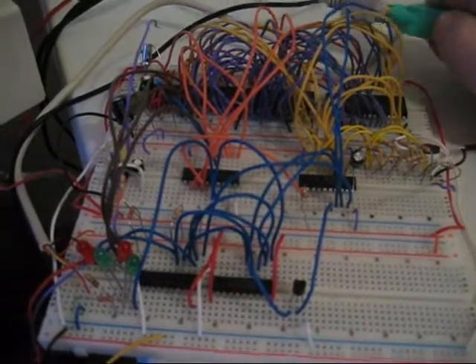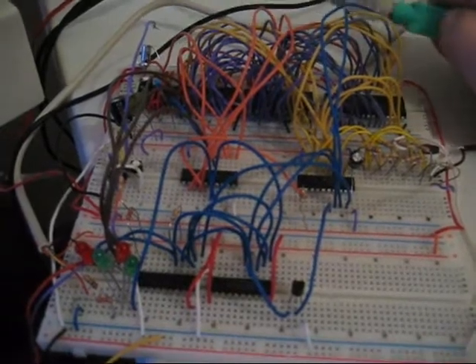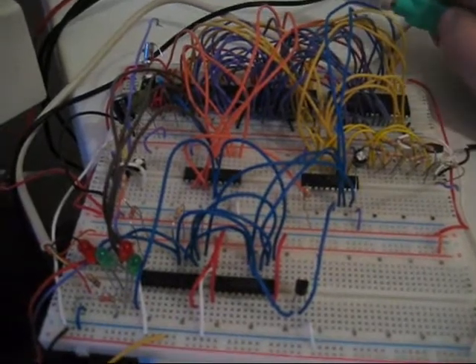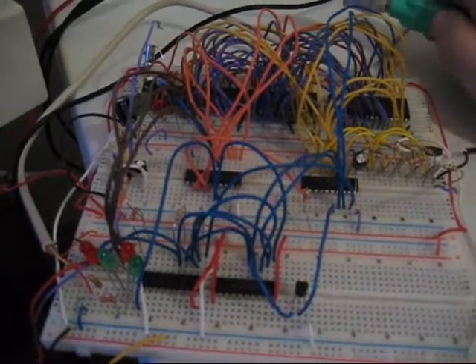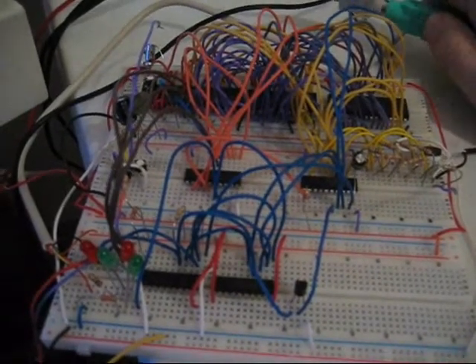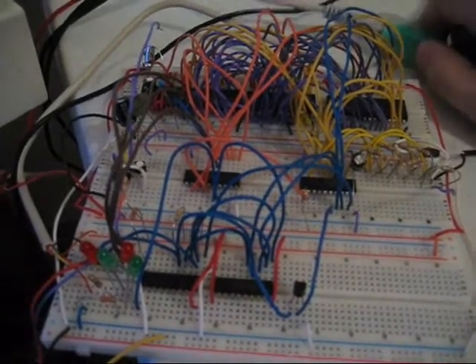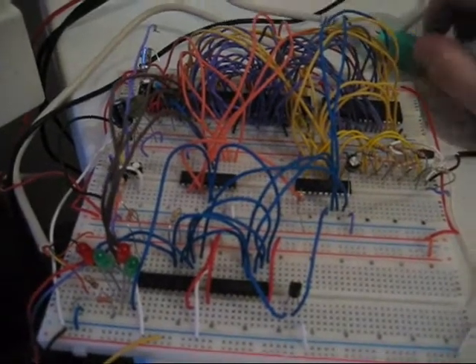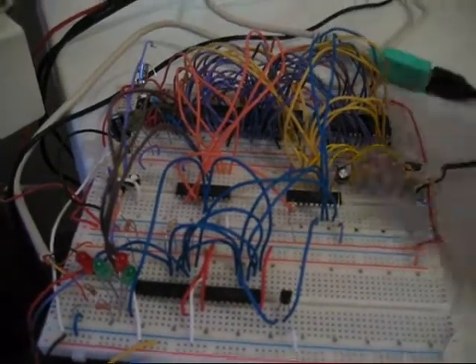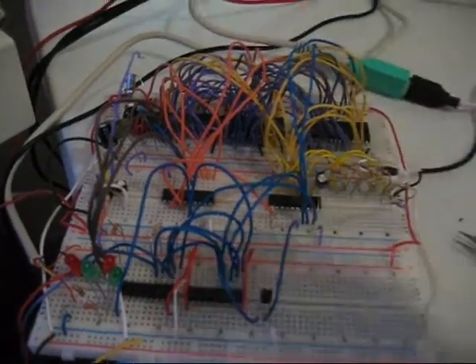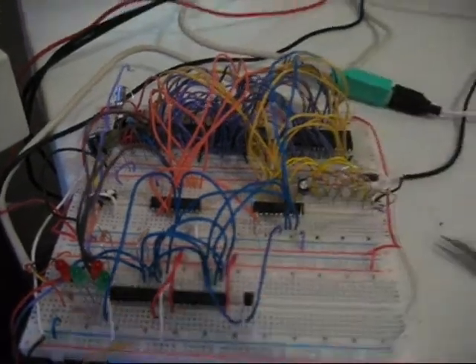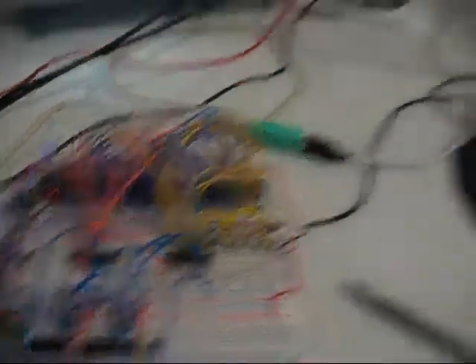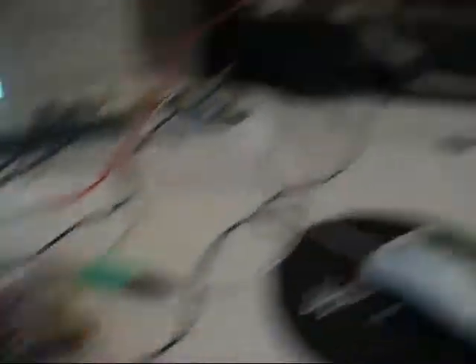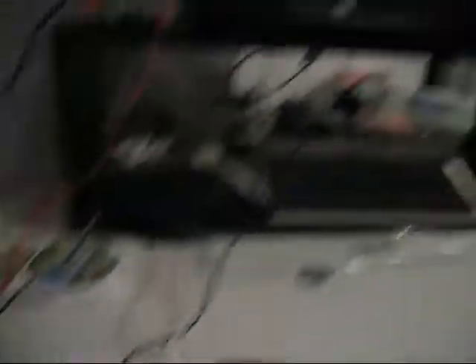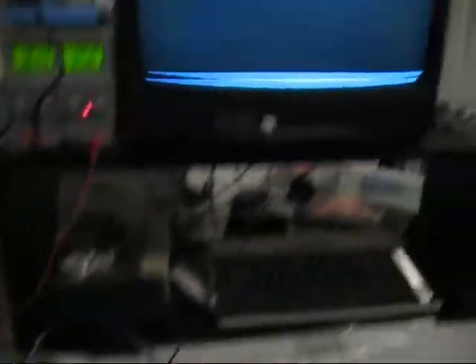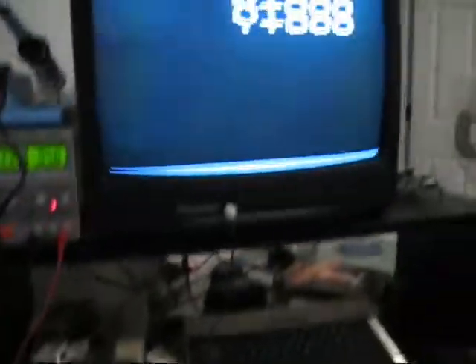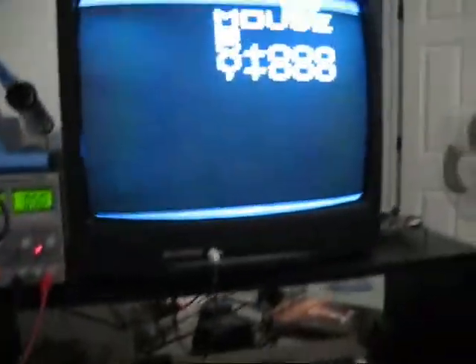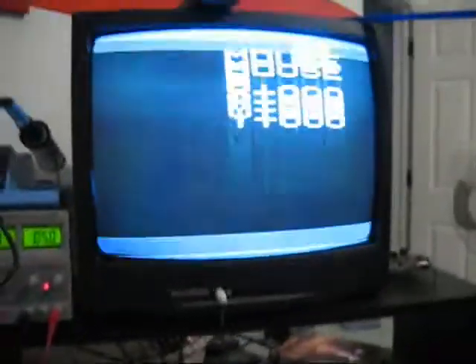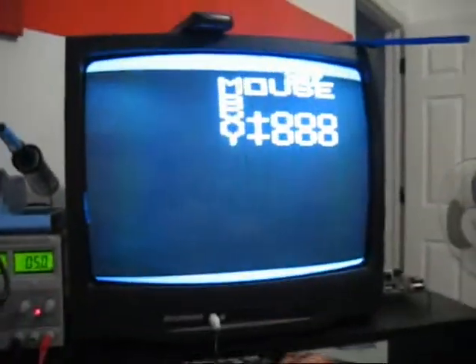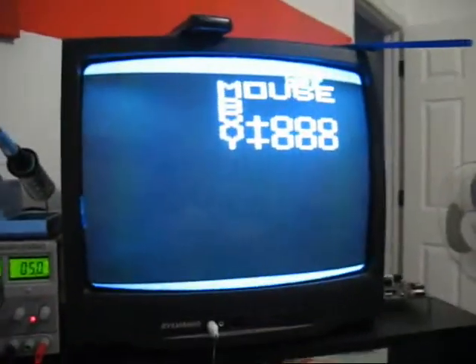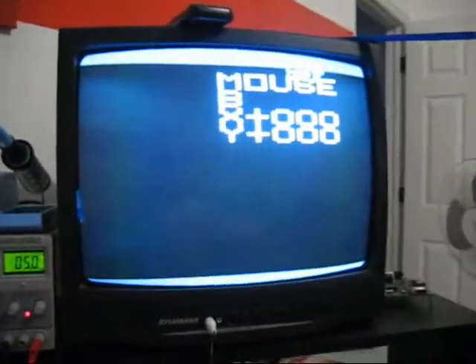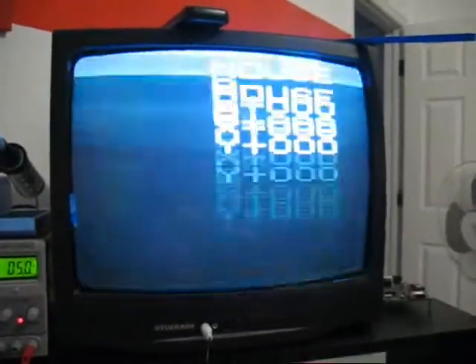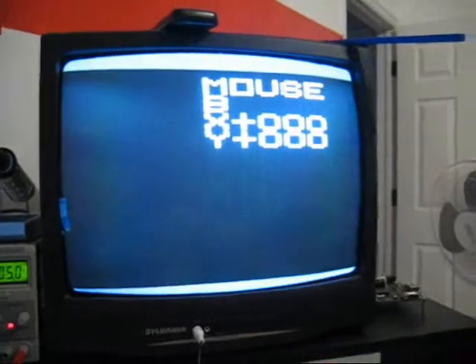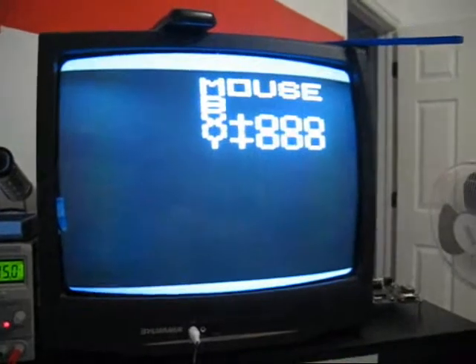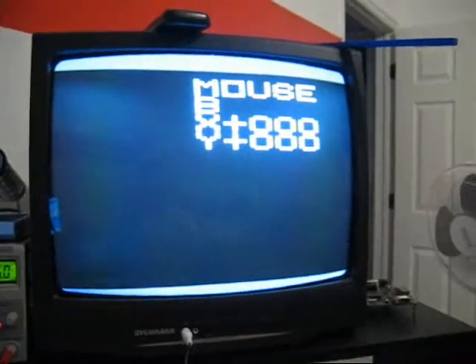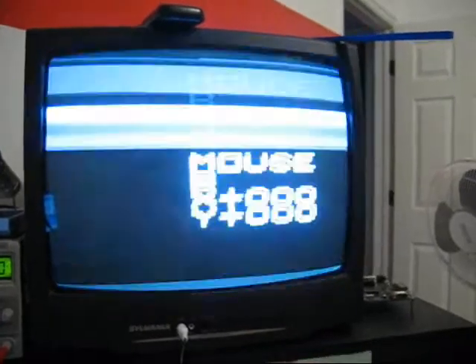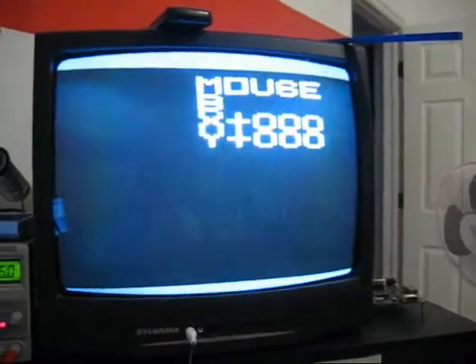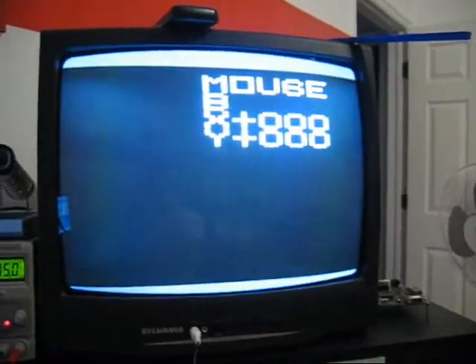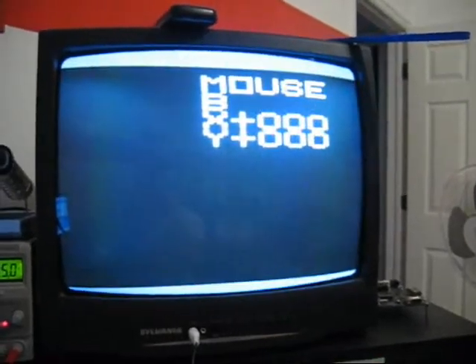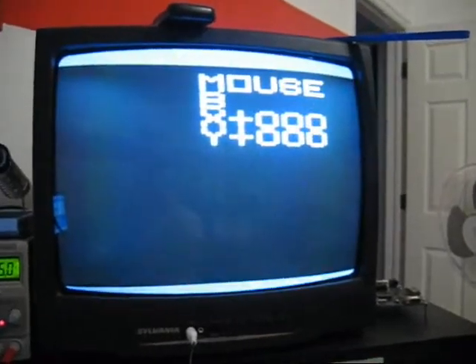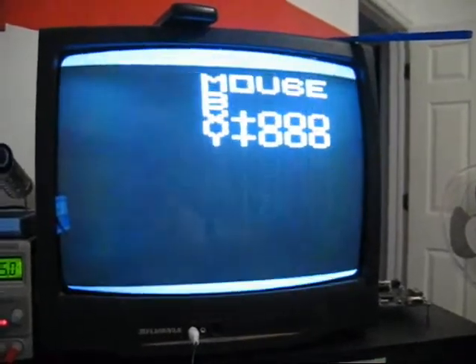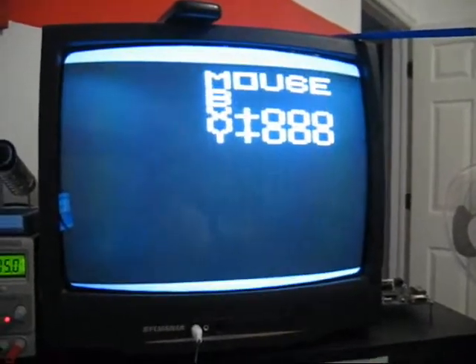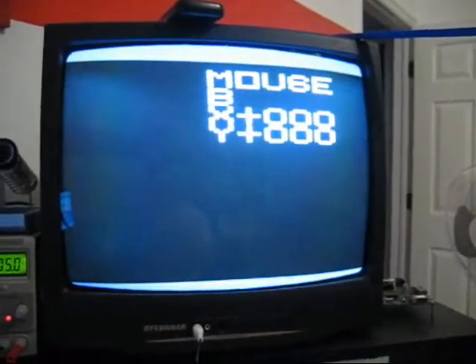So, plug that in and go over here. And we have mouse B, X, and Y.